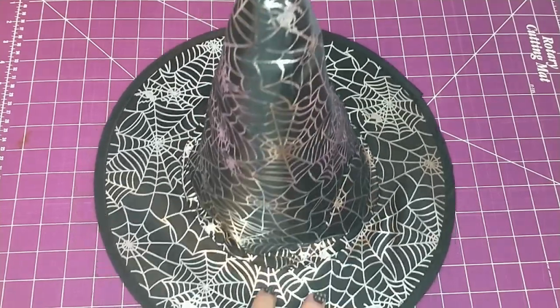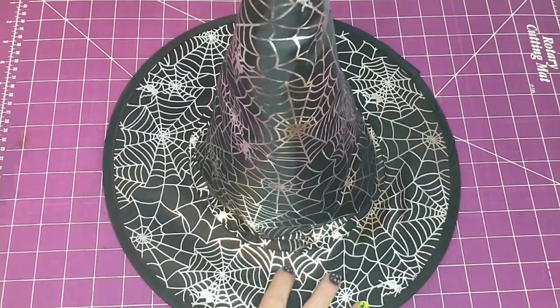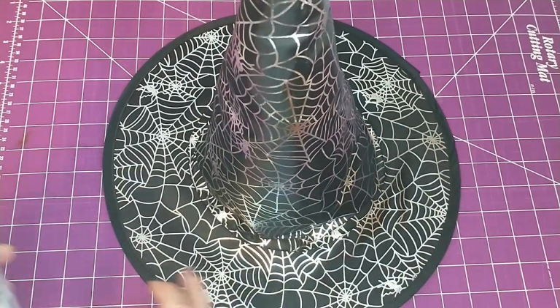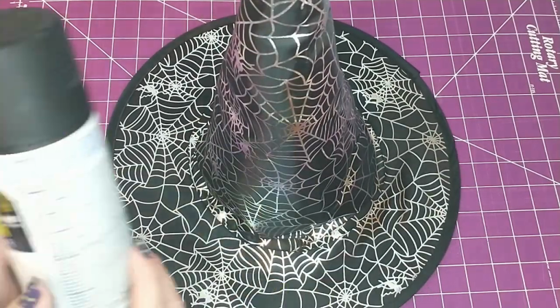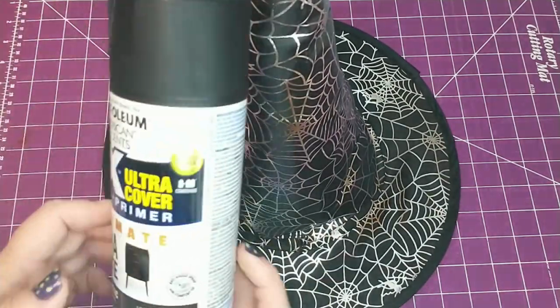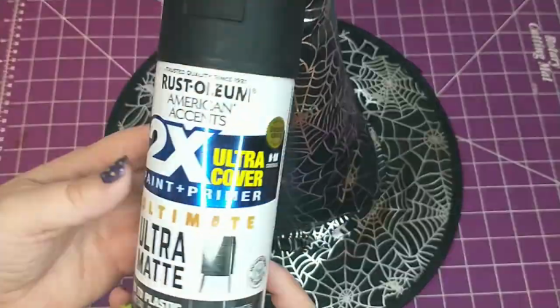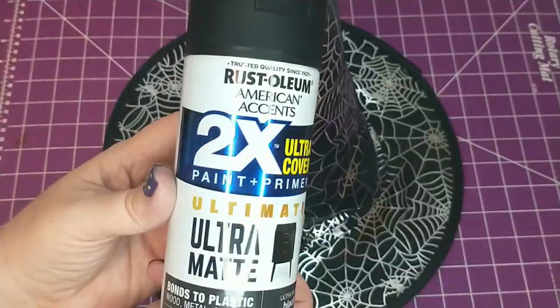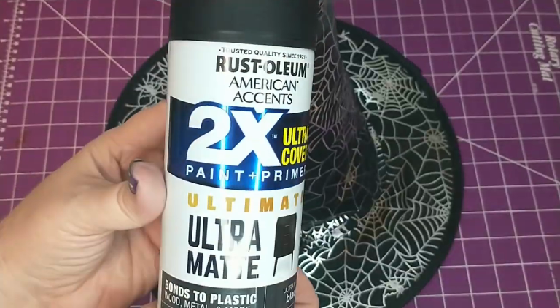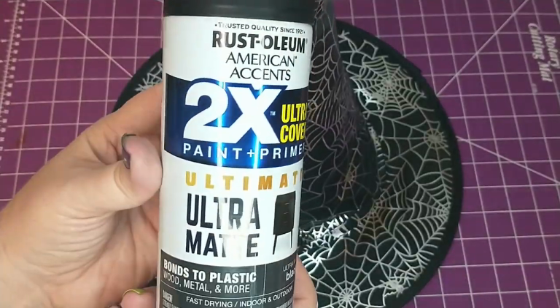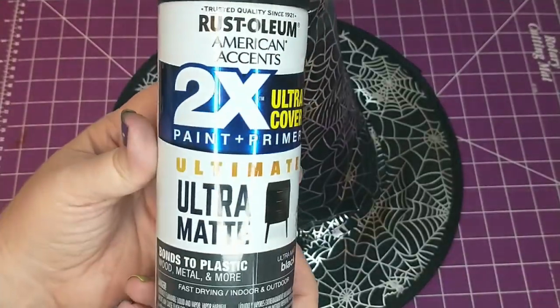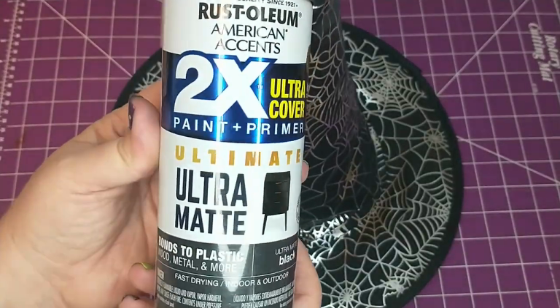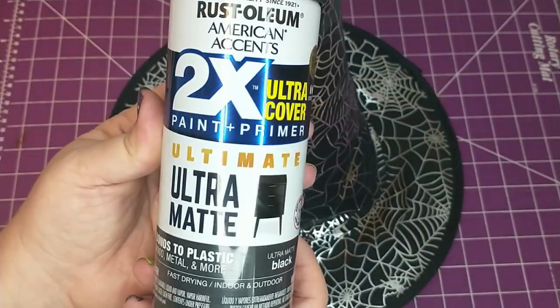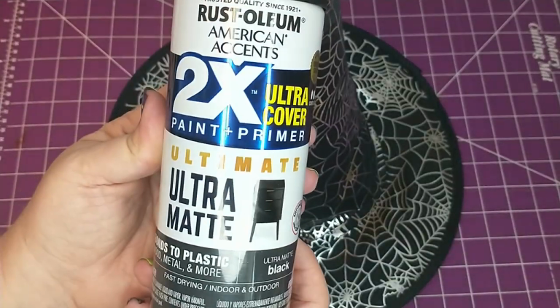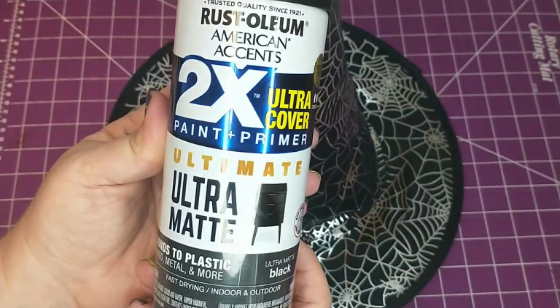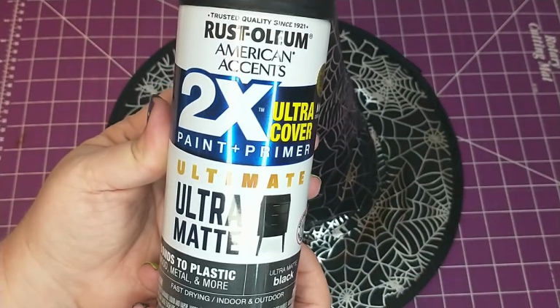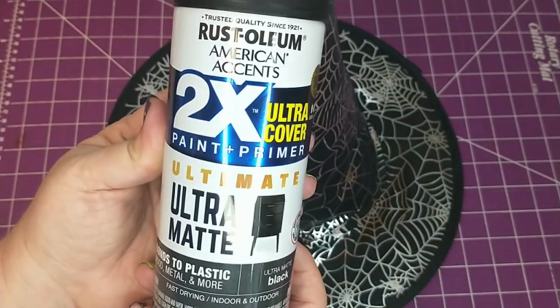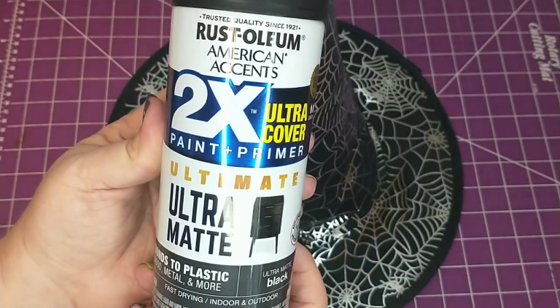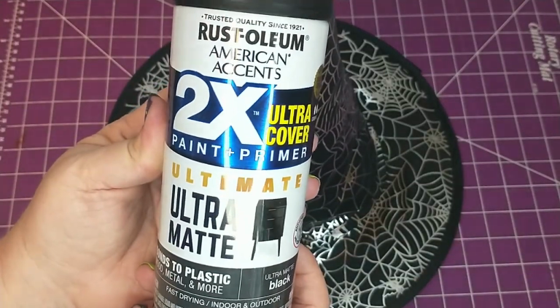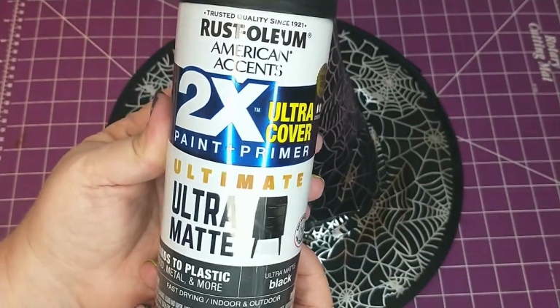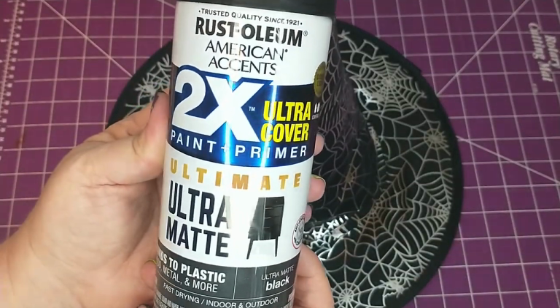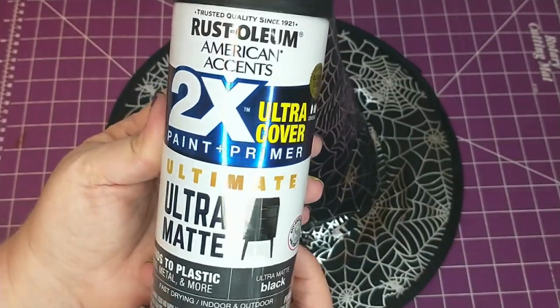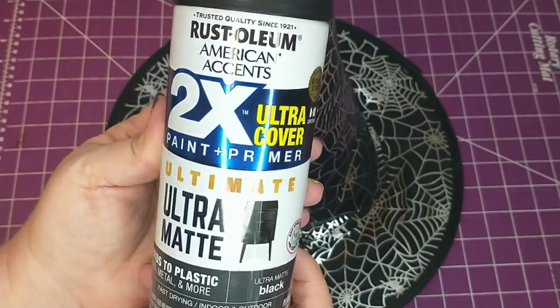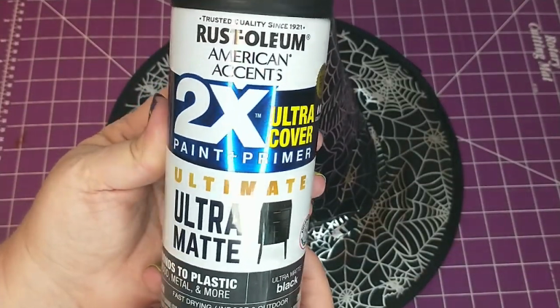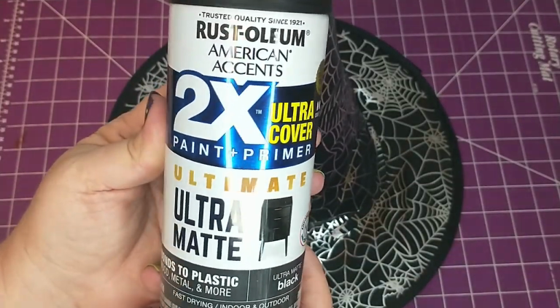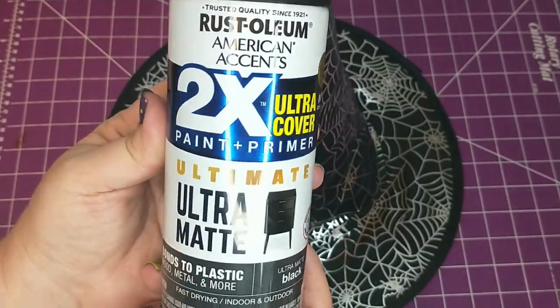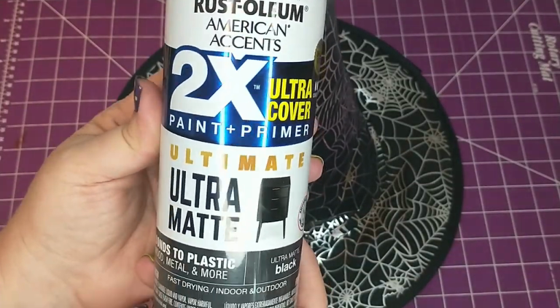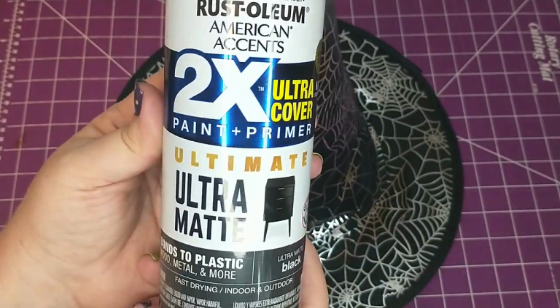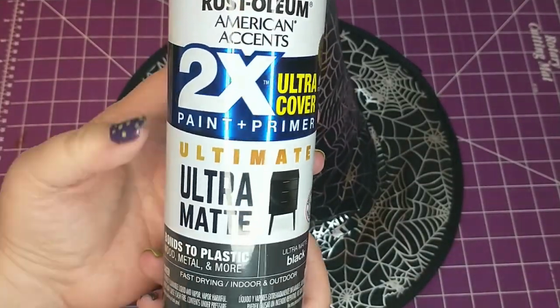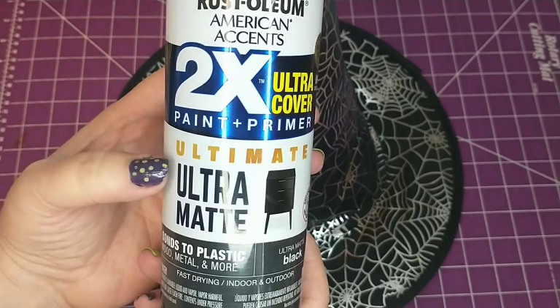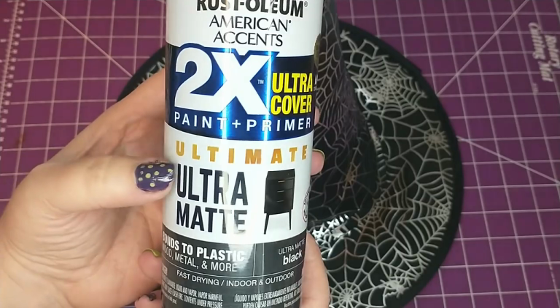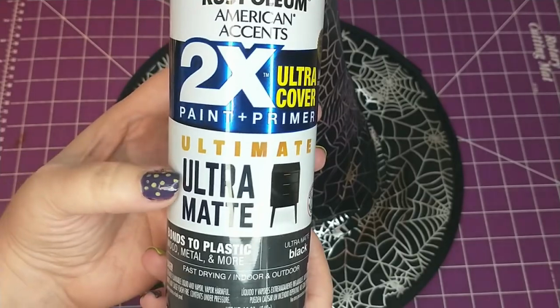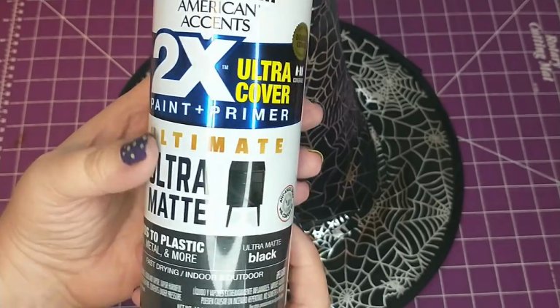Next I'm going to paint the hat with this Rust-Oleum spray paint in the color black and I will be giving it two coats.